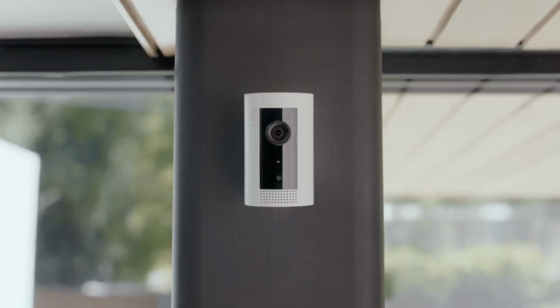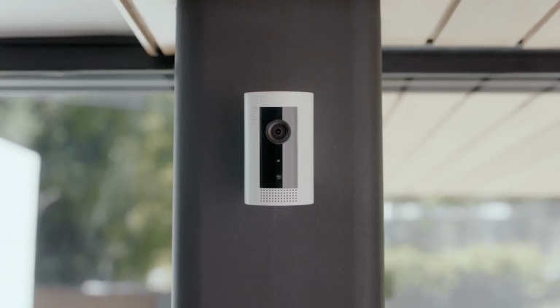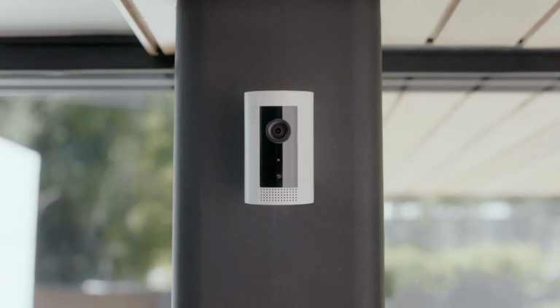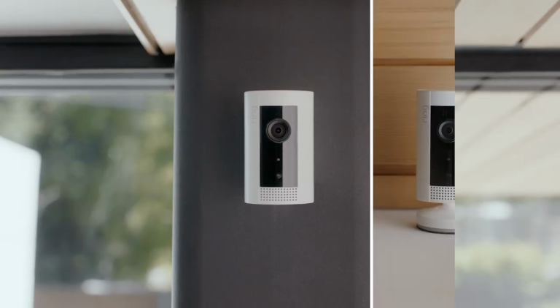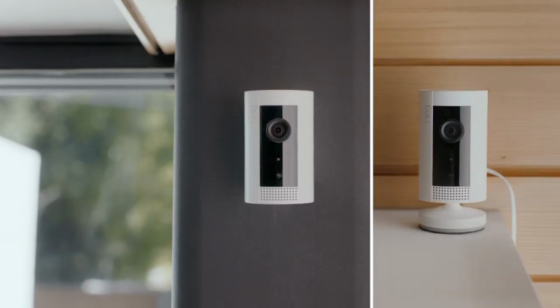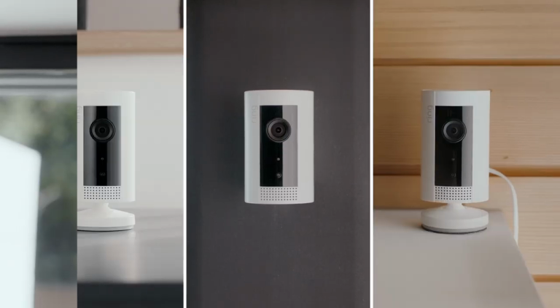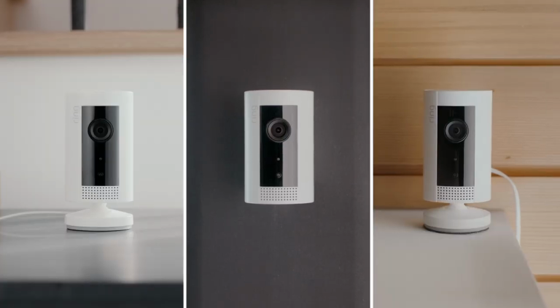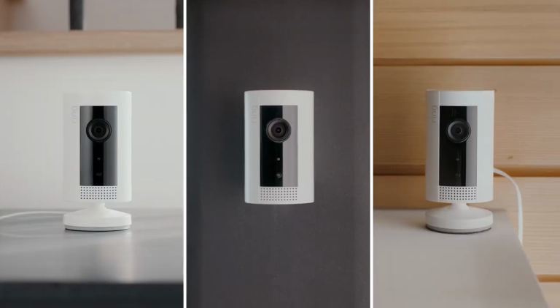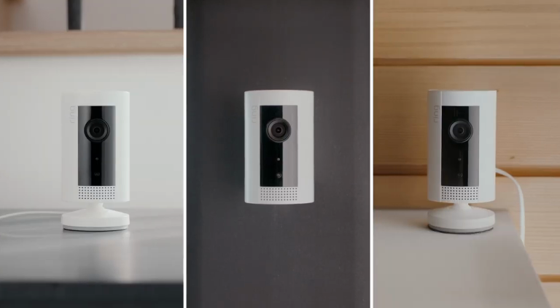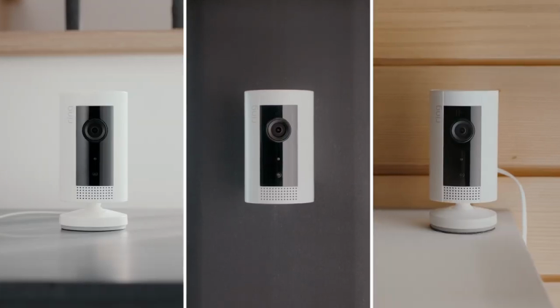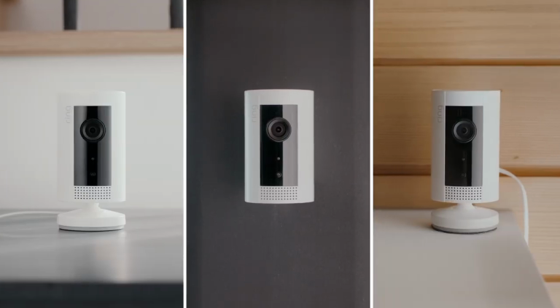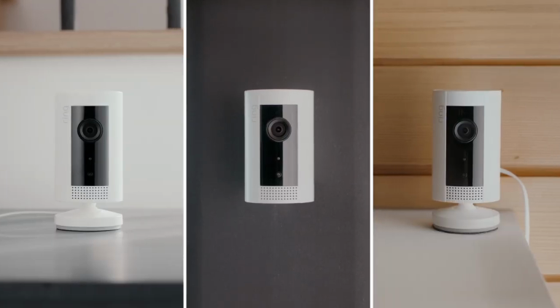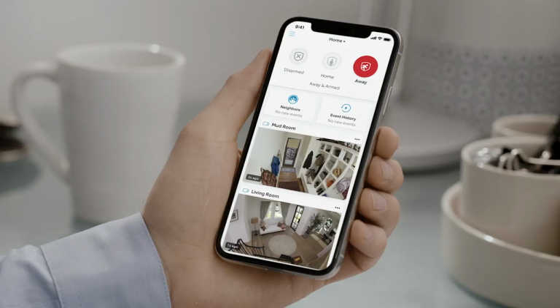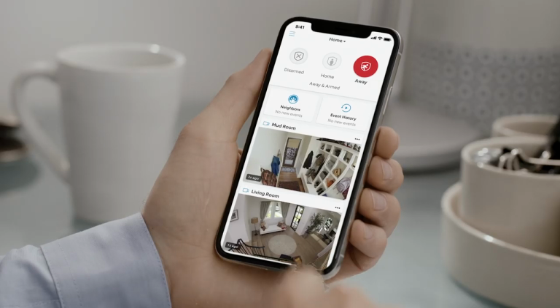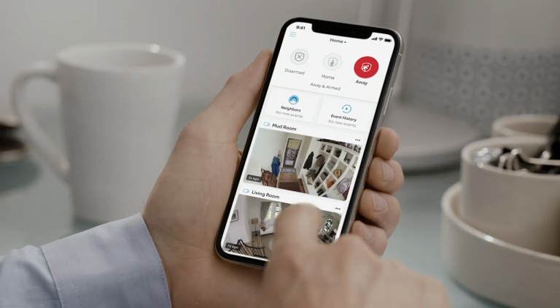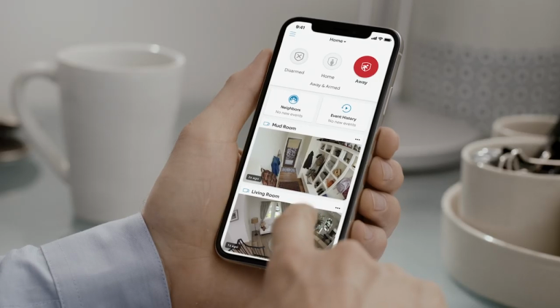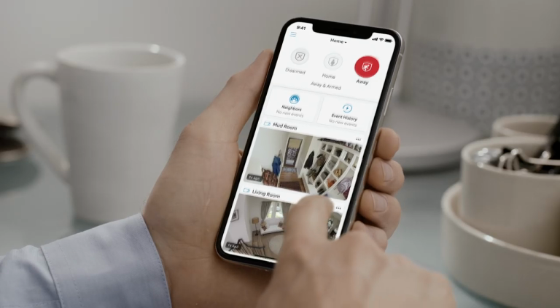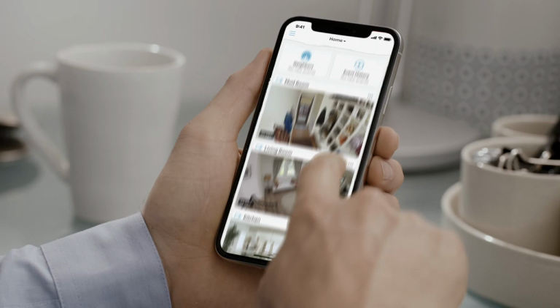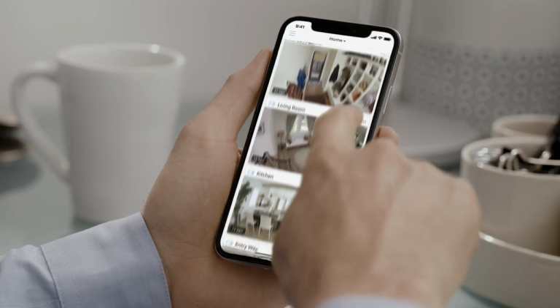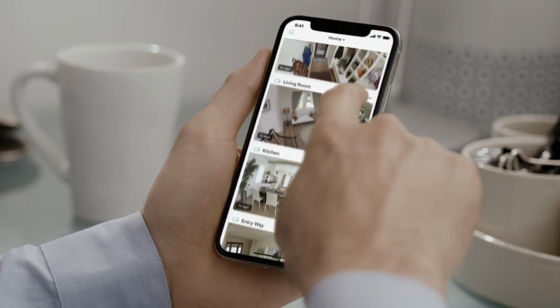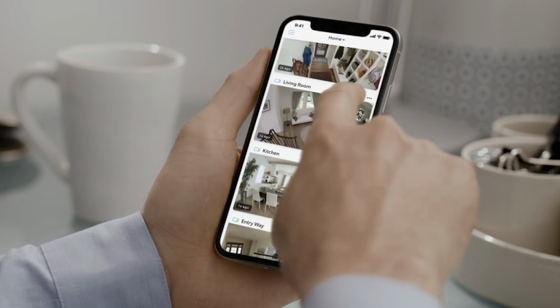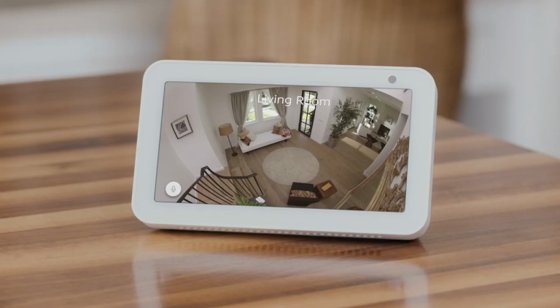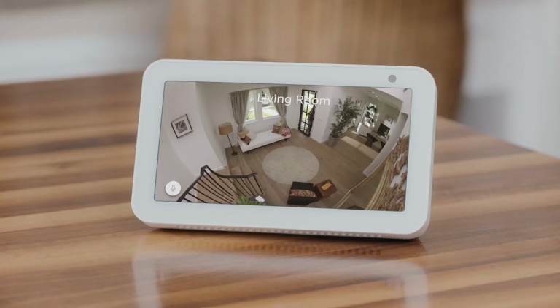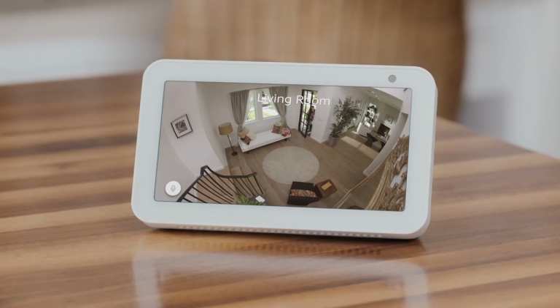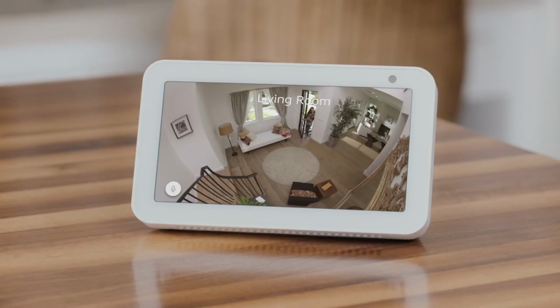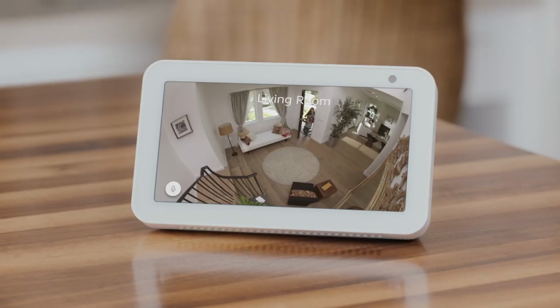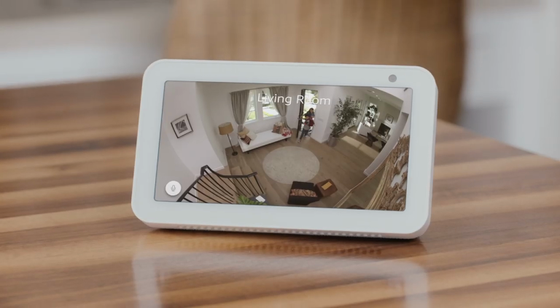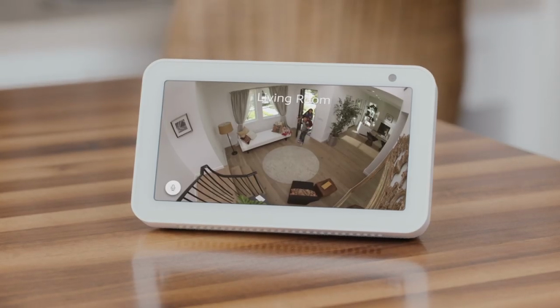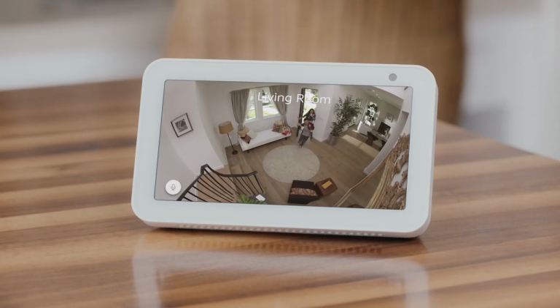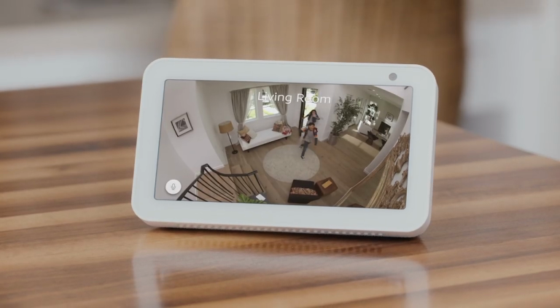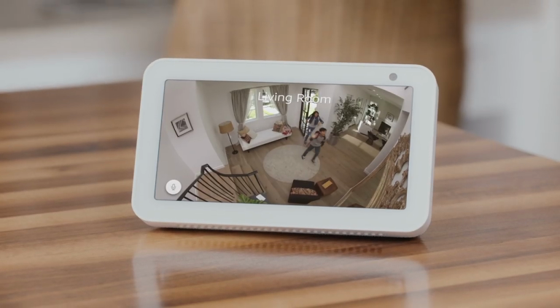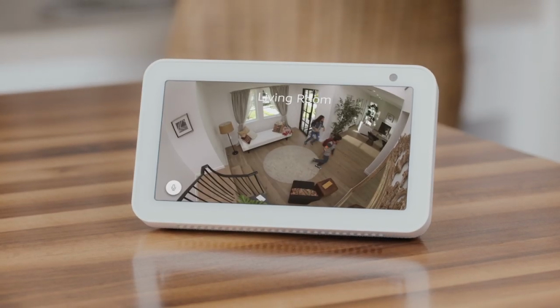Get one, two, or more IndoorCams, and monitor all of them at once from the Ring app. Or just use Alexa. Hey, kids. Hi, Dad.